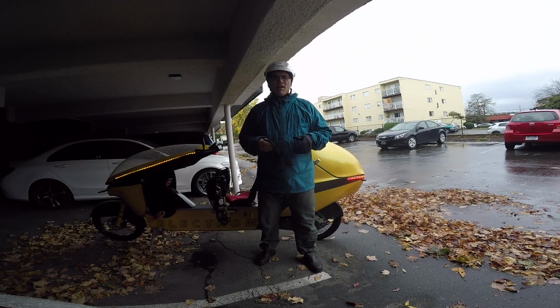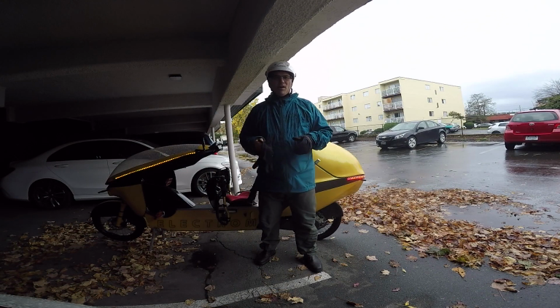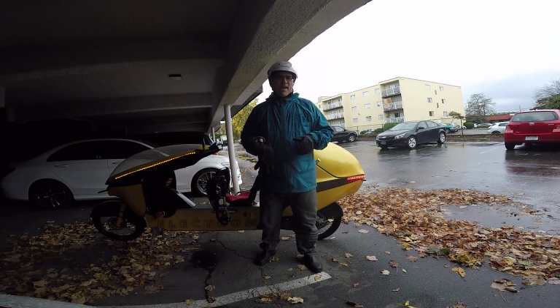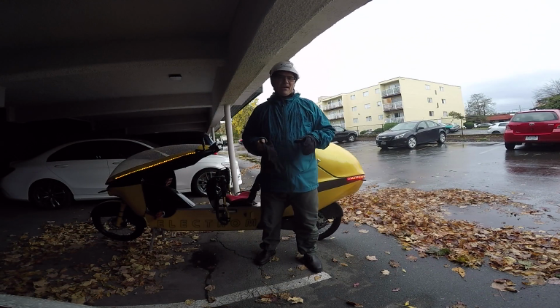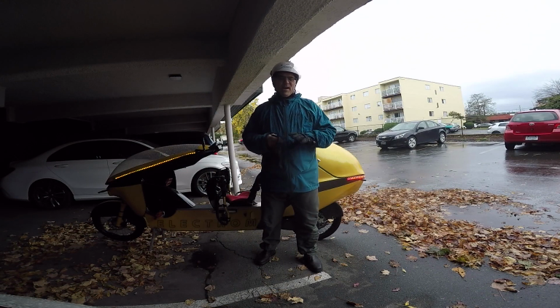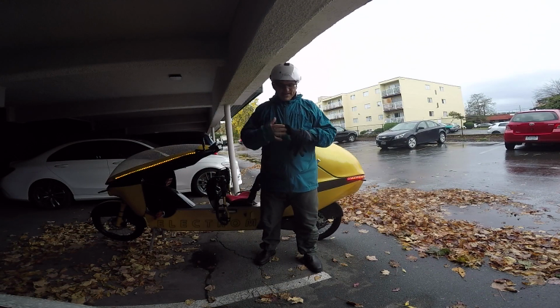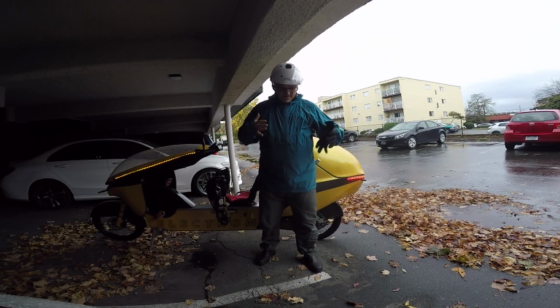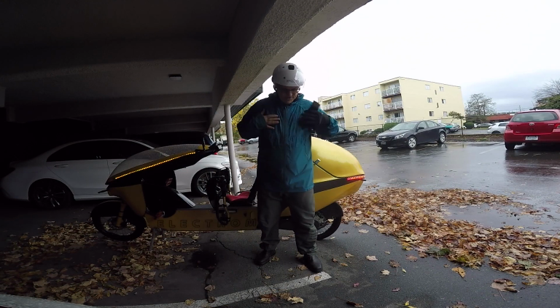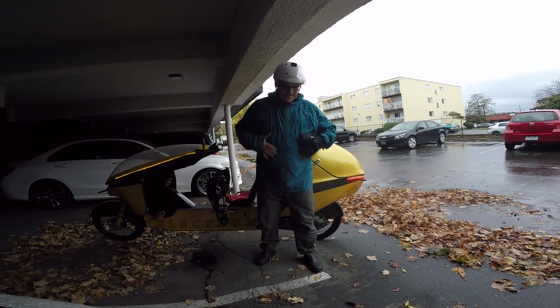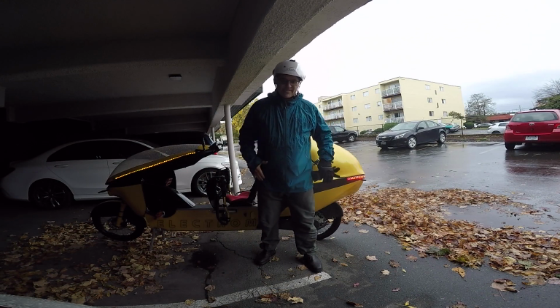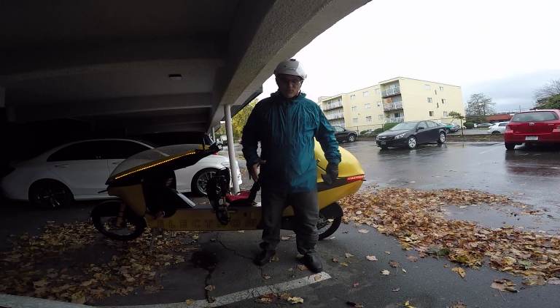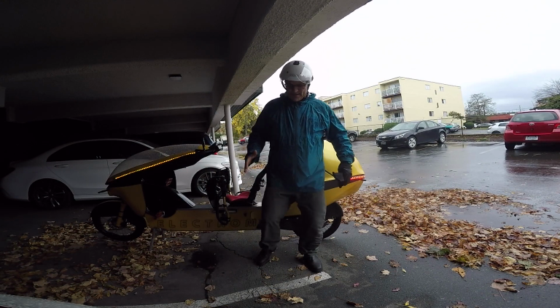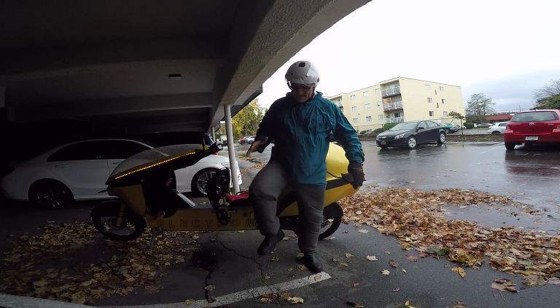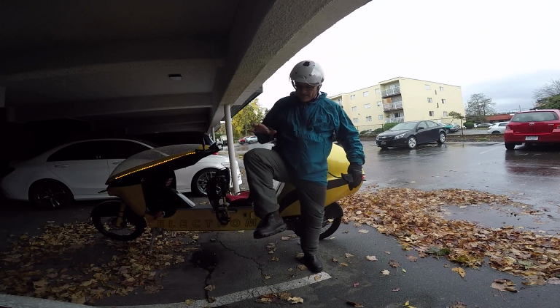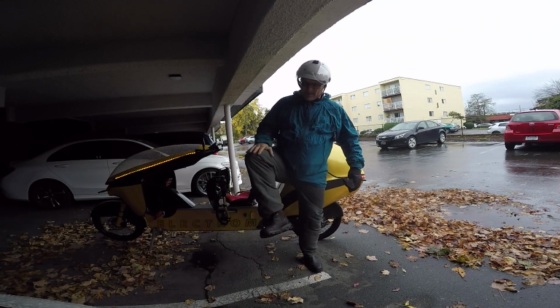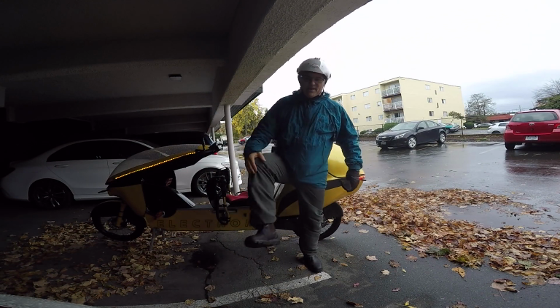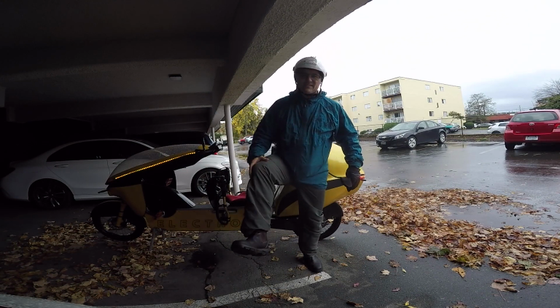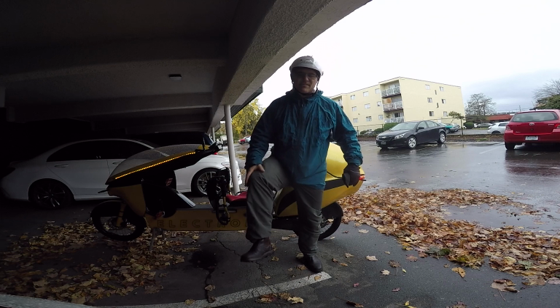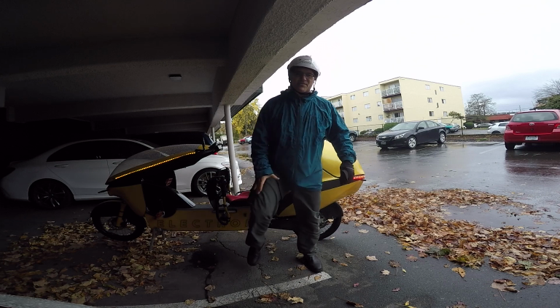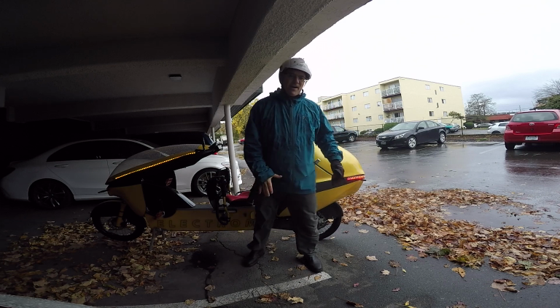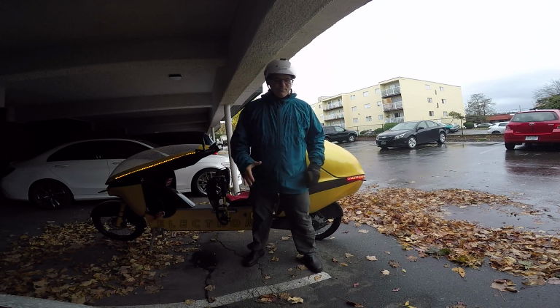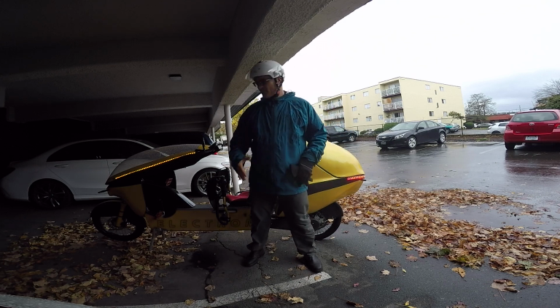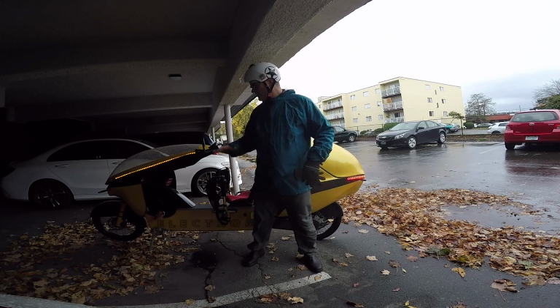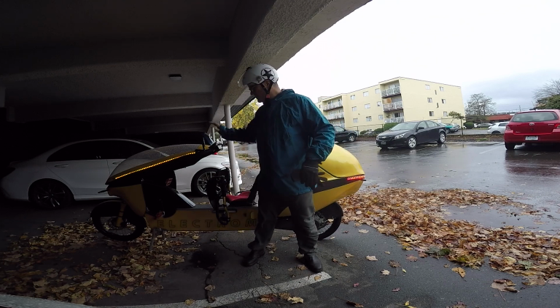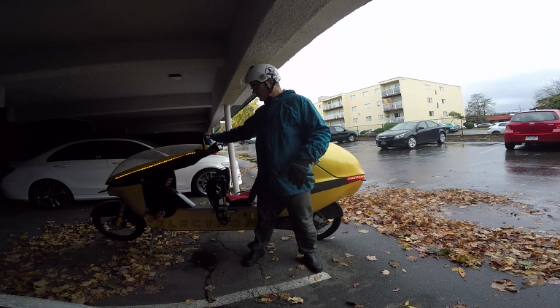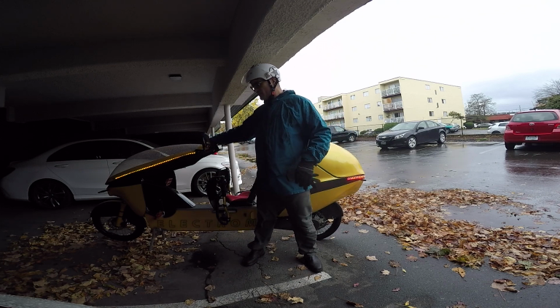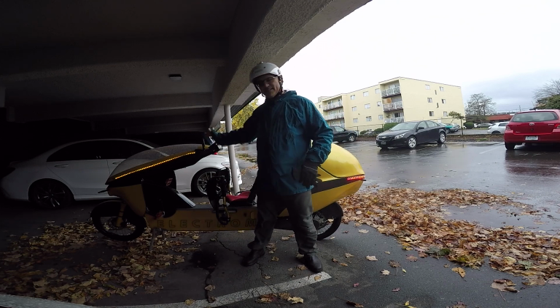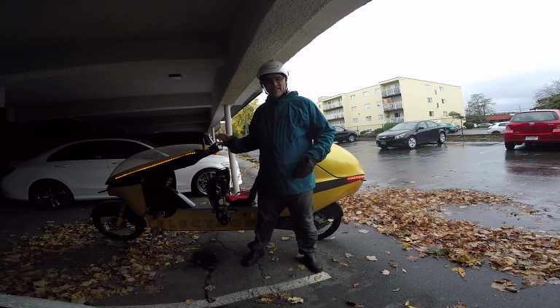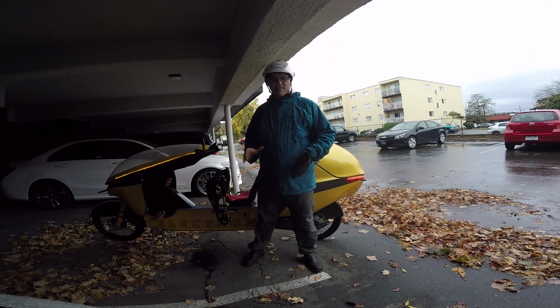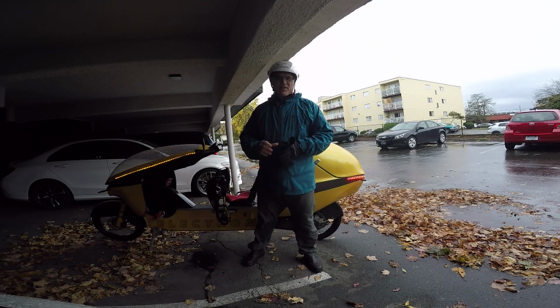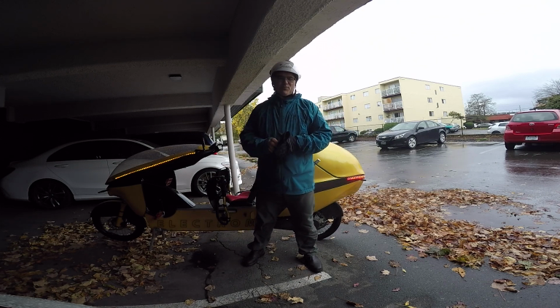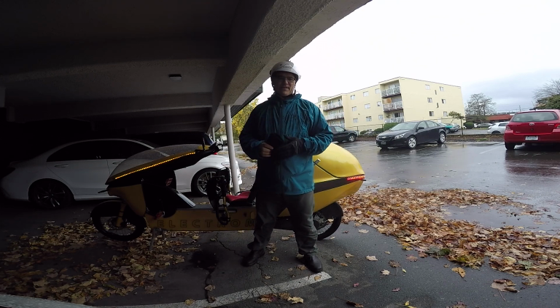Okay, I'm back. Jacket's still wet. Pants are still dry. So you can see that the fairing works.